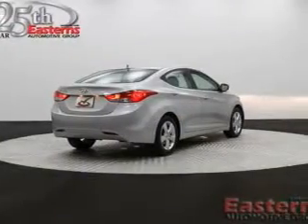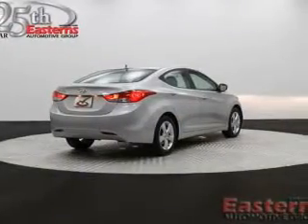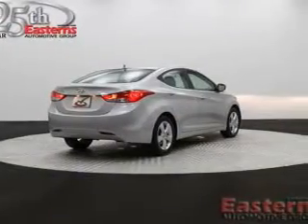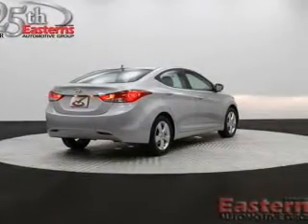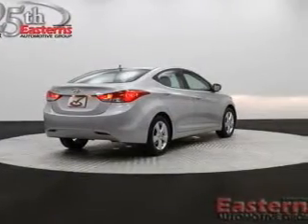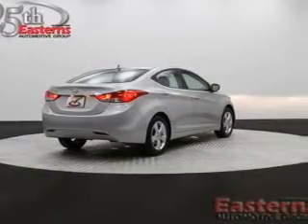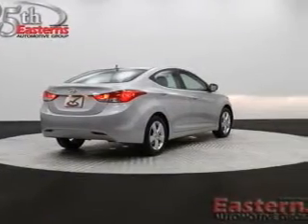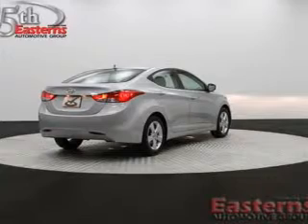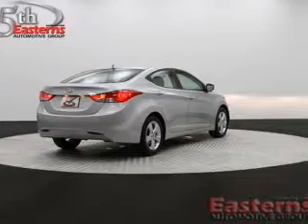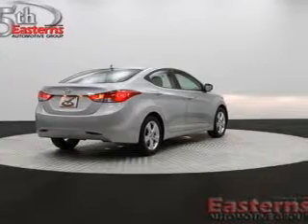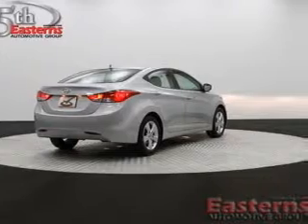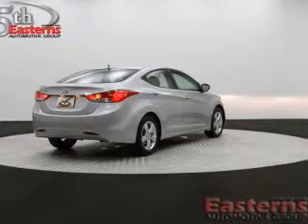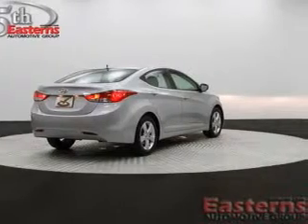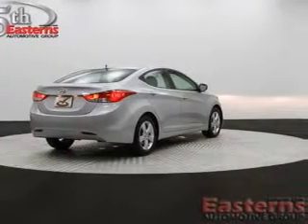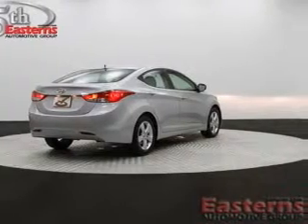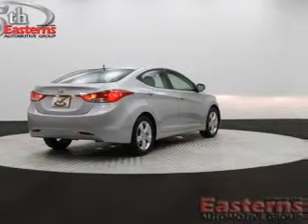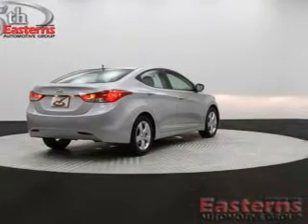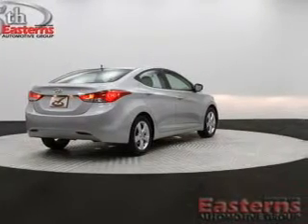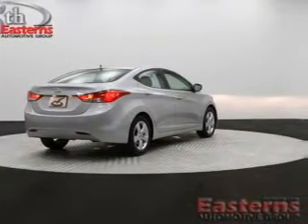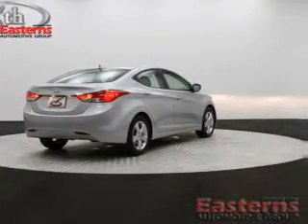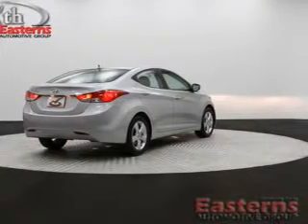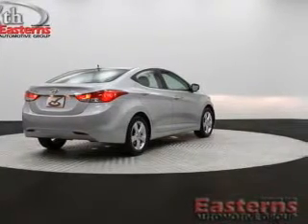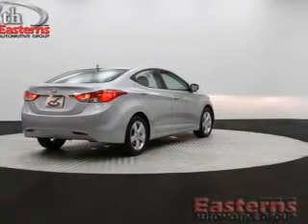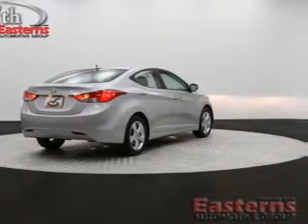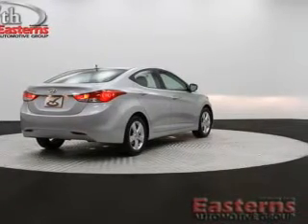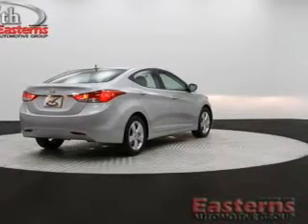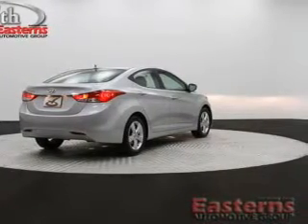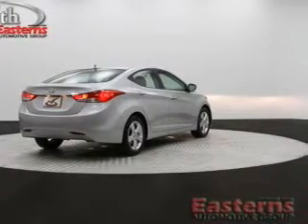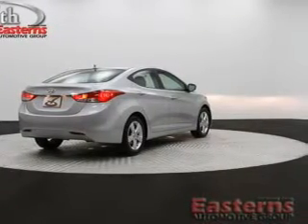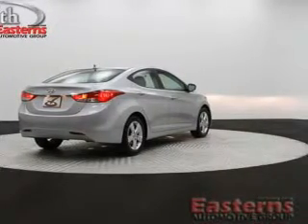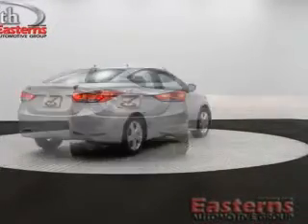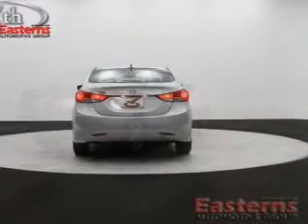Additional features include keyless entry, a trip computer, an MP3 player, privacy glass, and air conditioning.